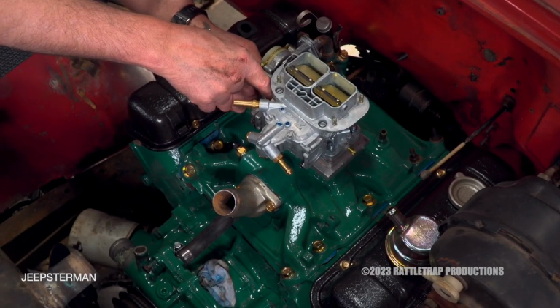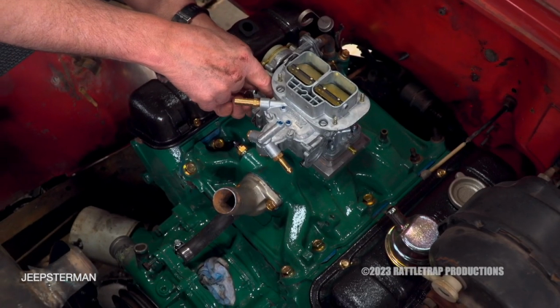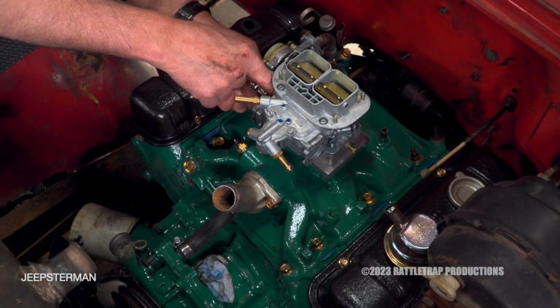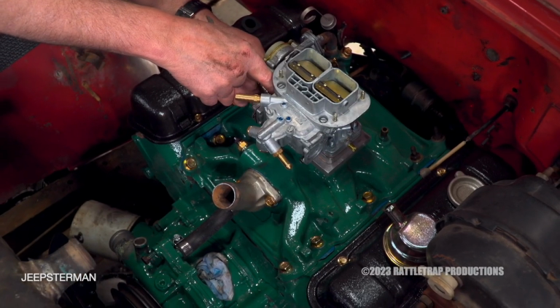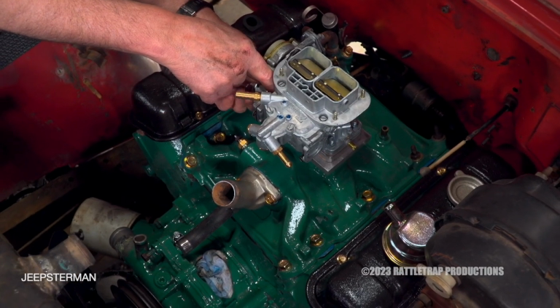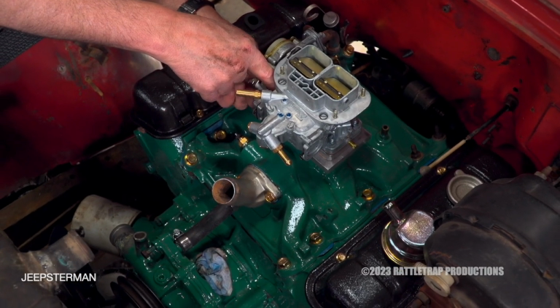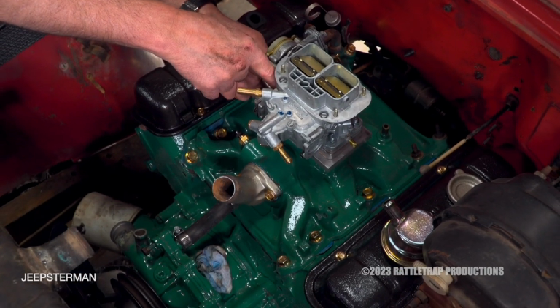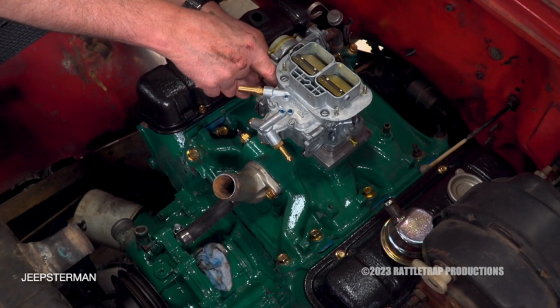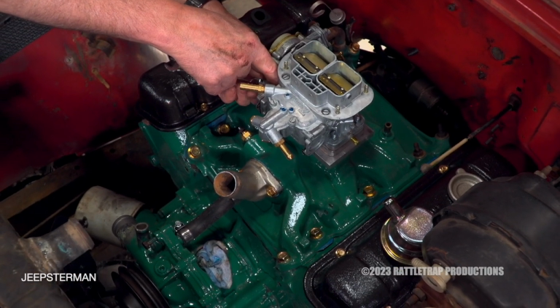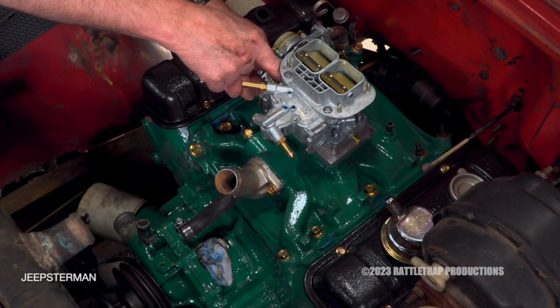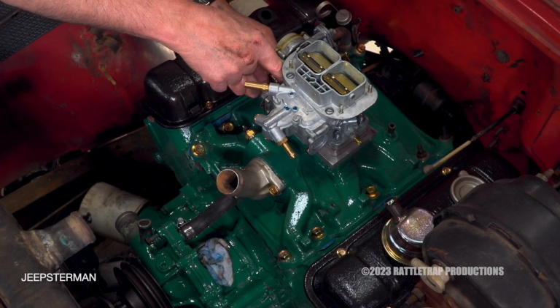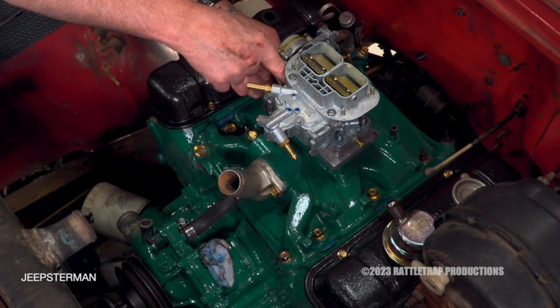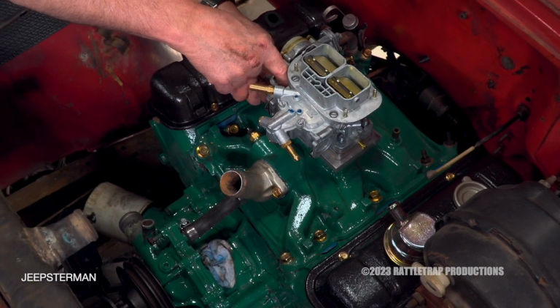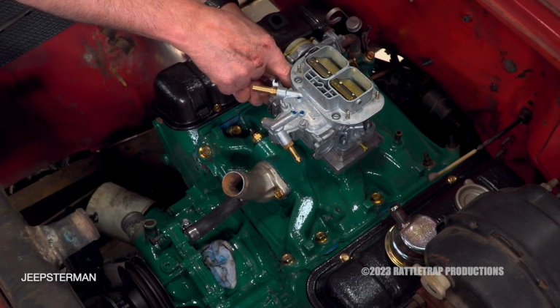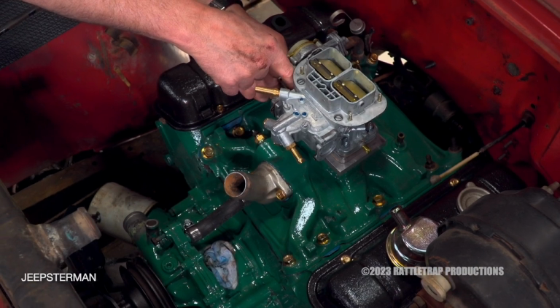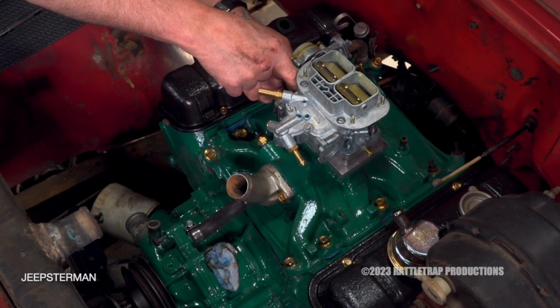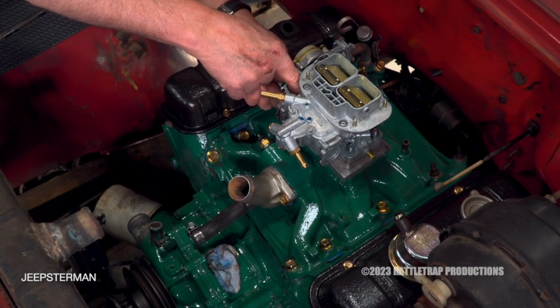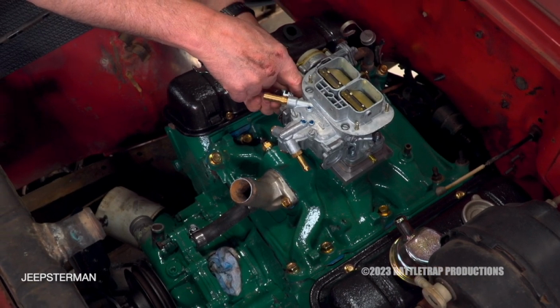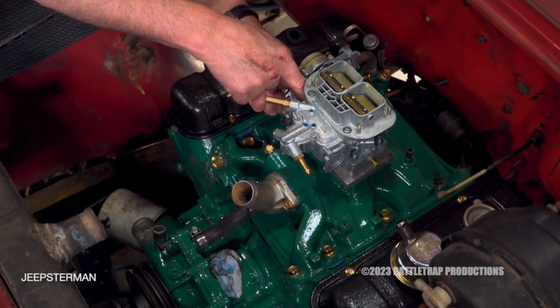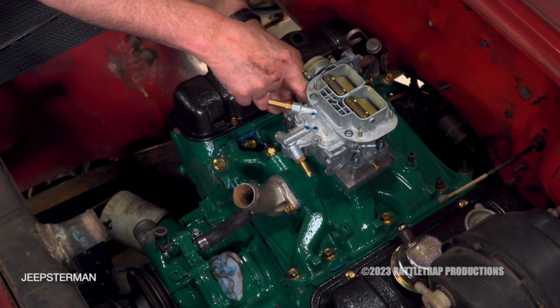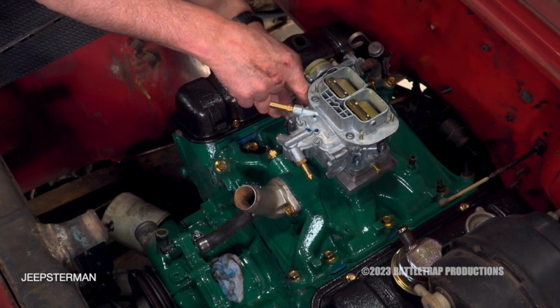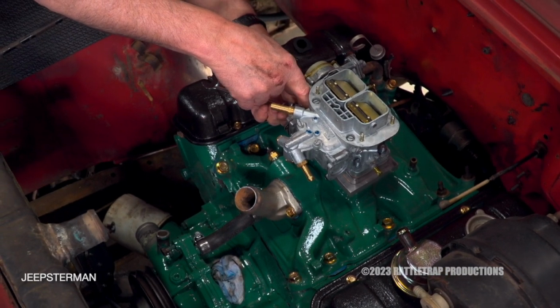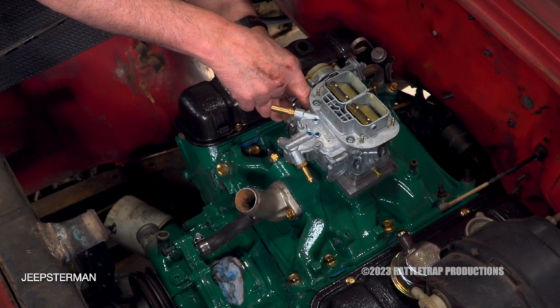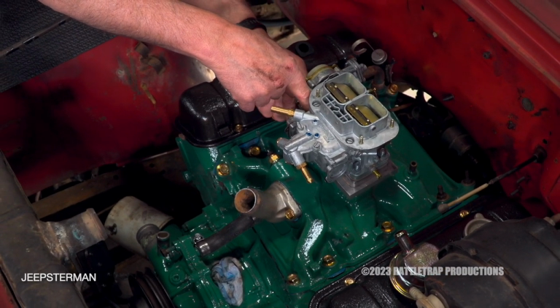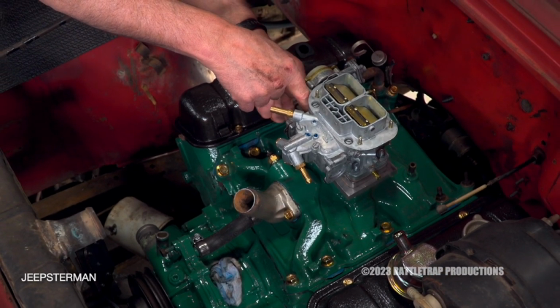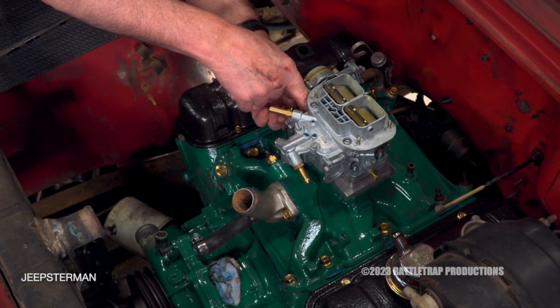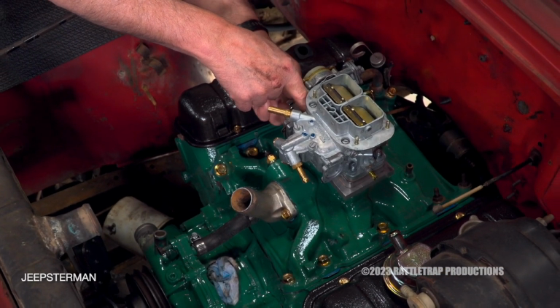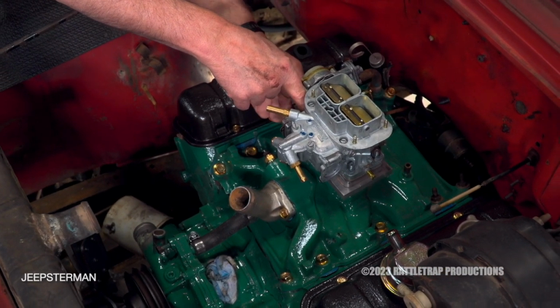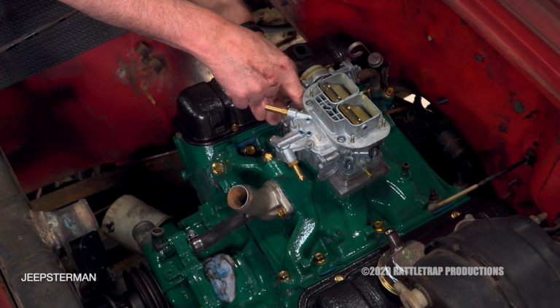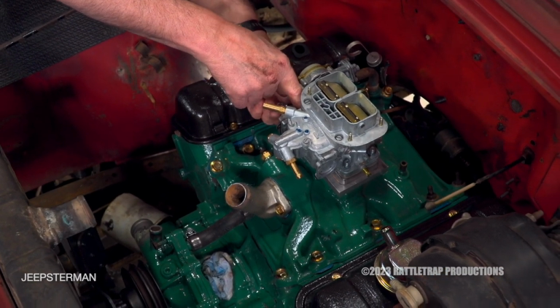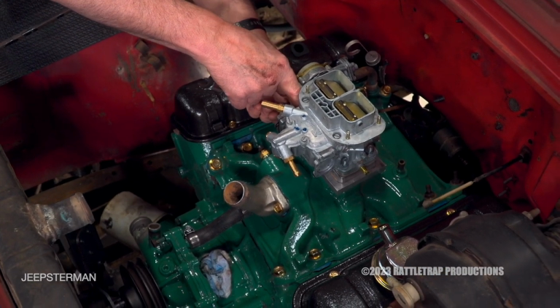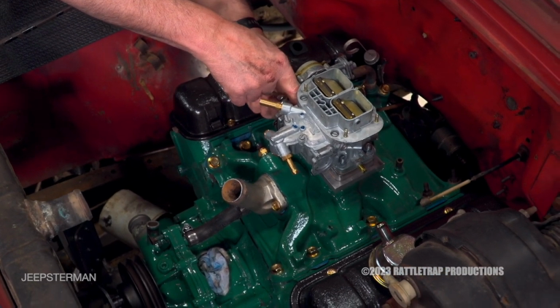With the fuel system laid out and going together, we're one step closer to driving this thing down the road.